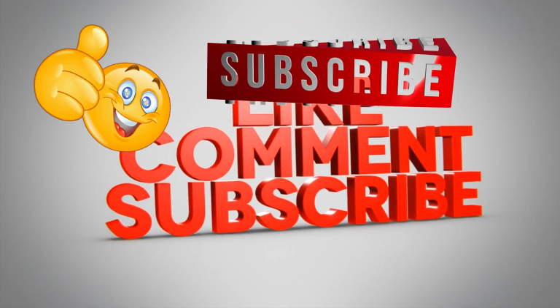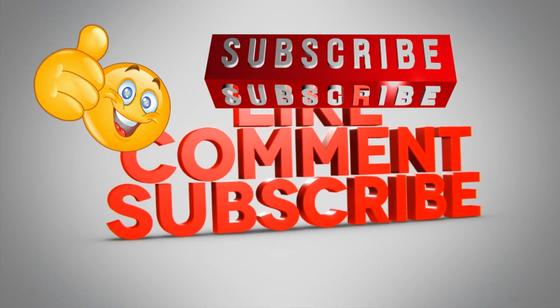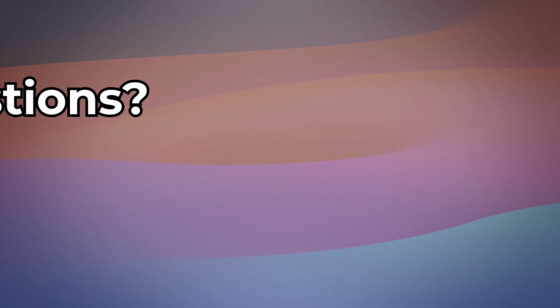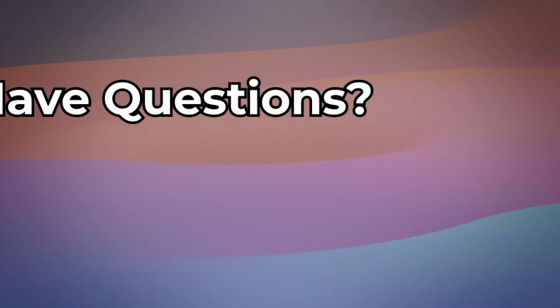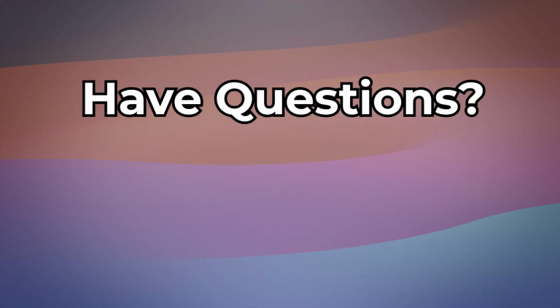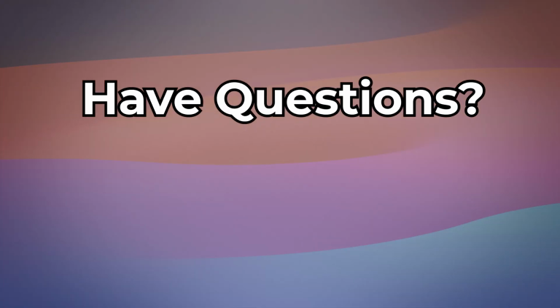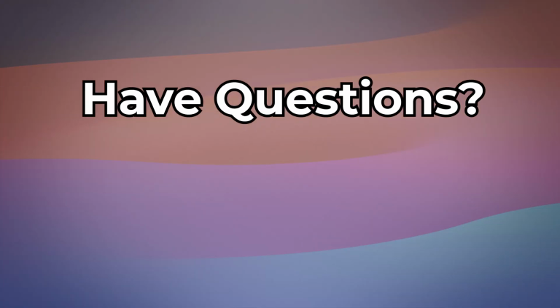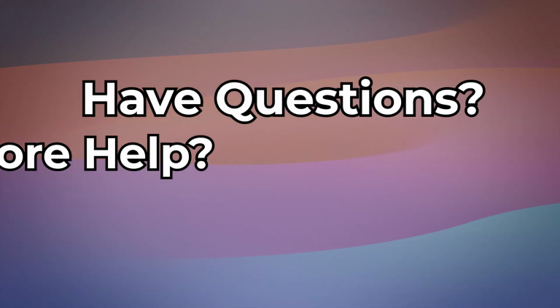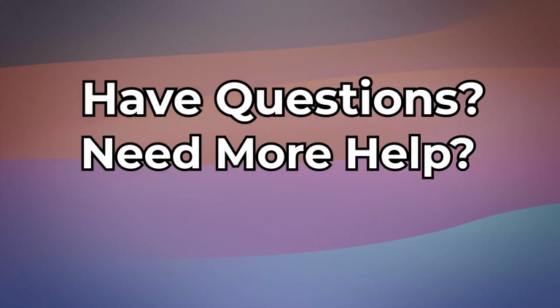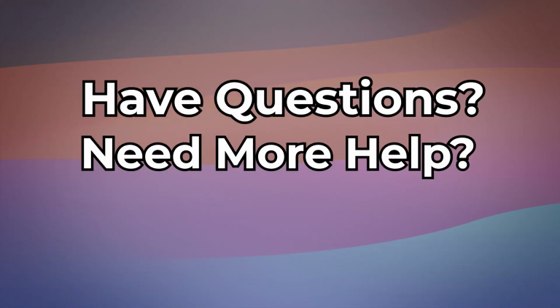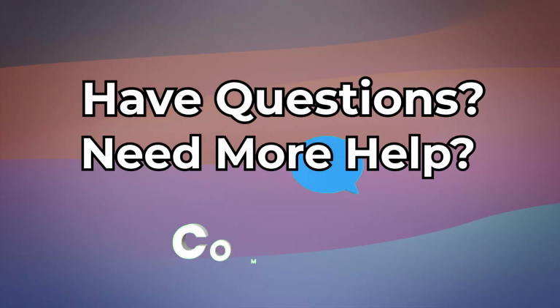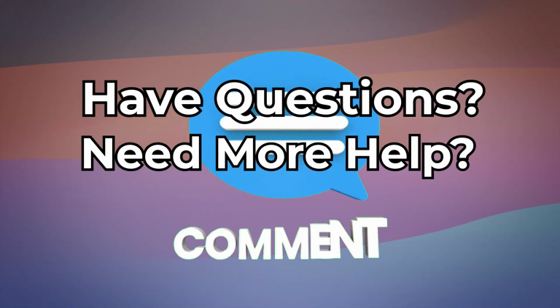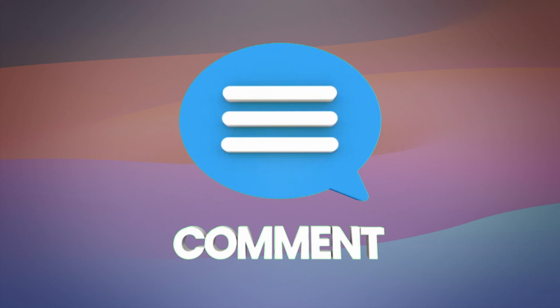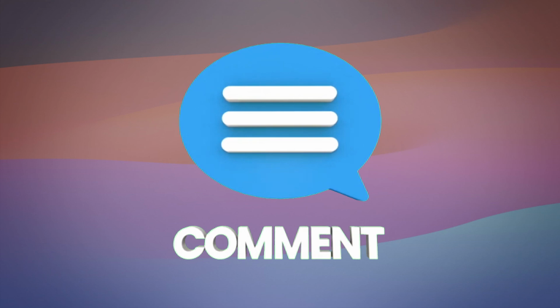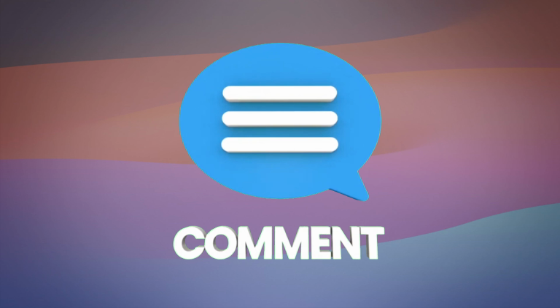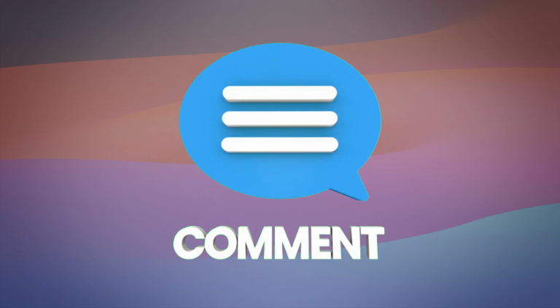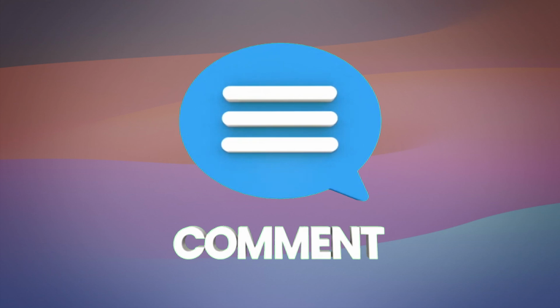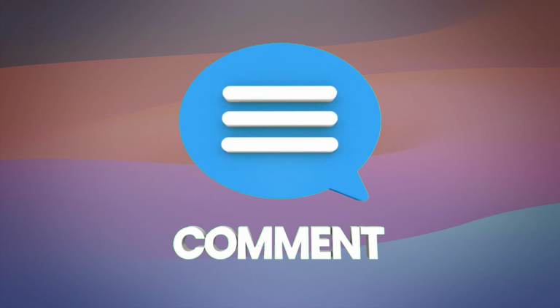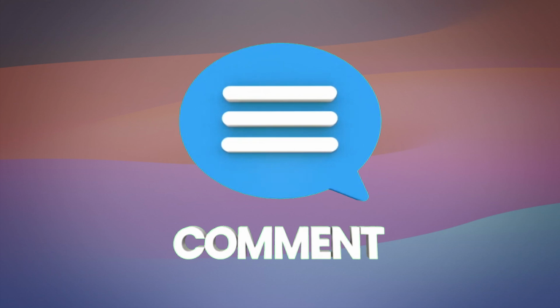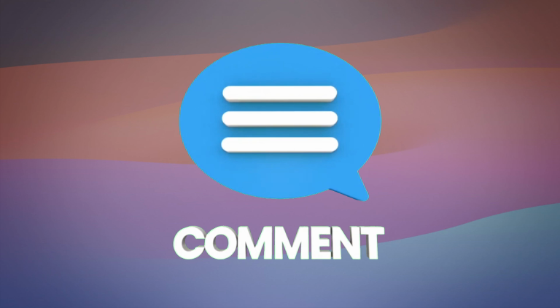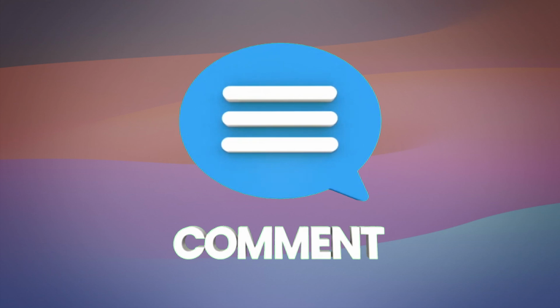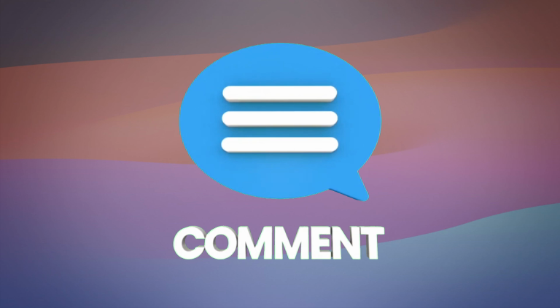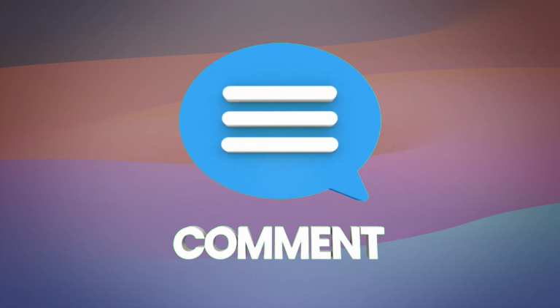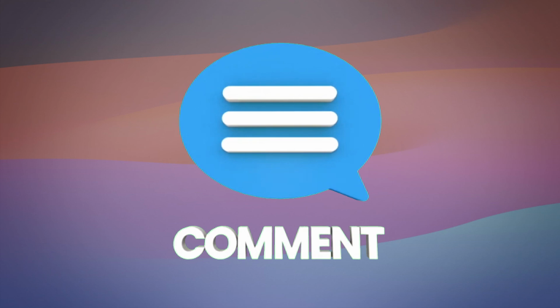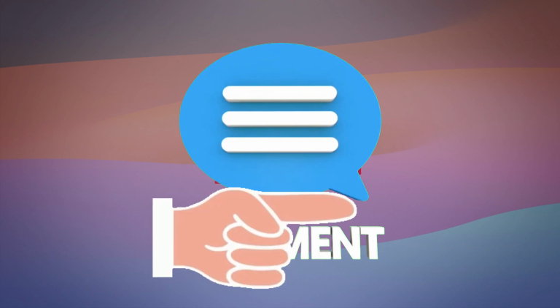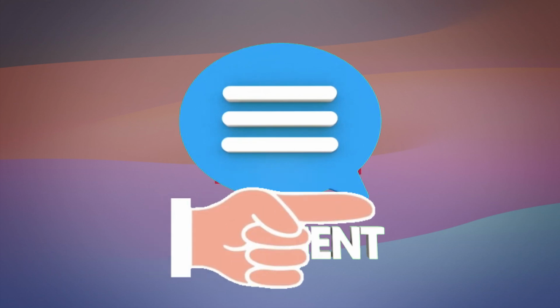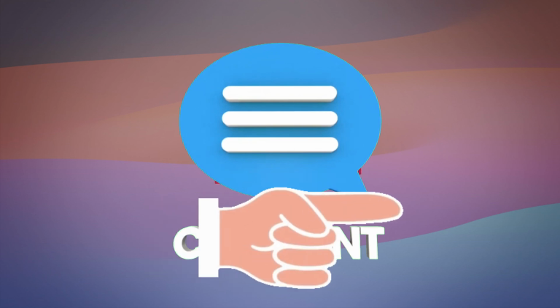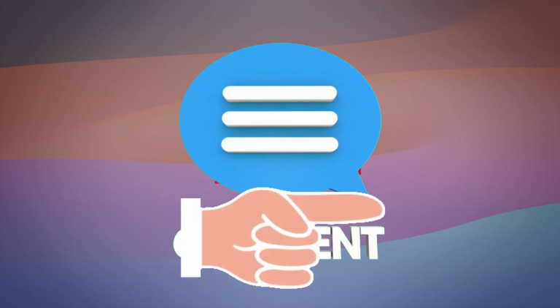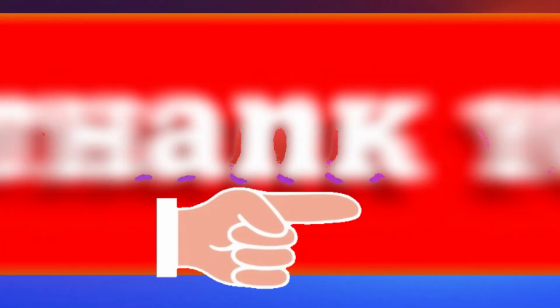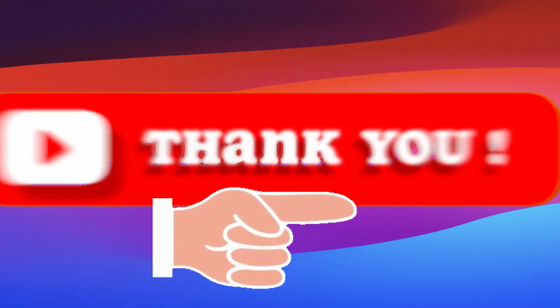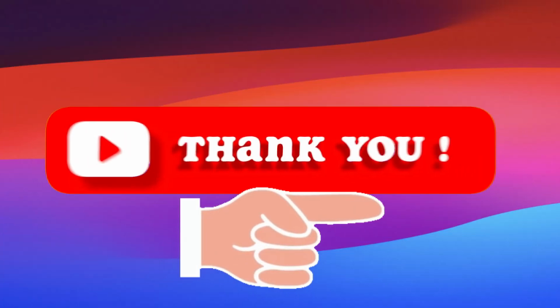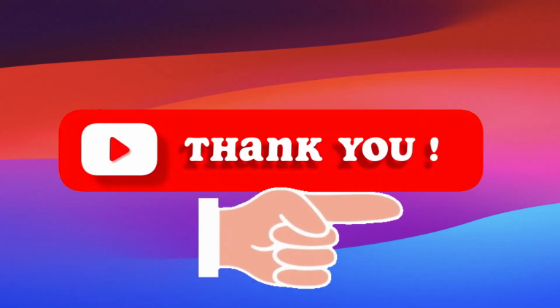If you have a question or need more help, leave a comment and I'll be happy to assist. Thank you for tuning in.